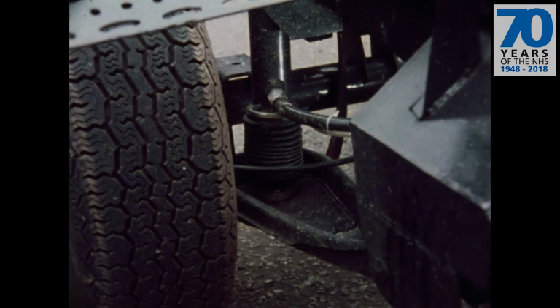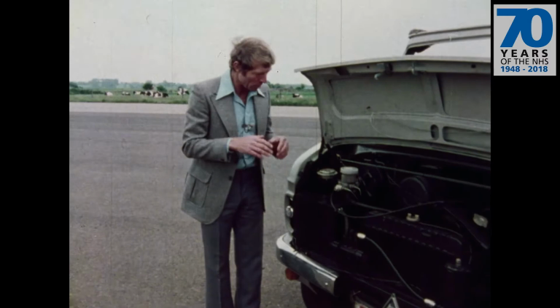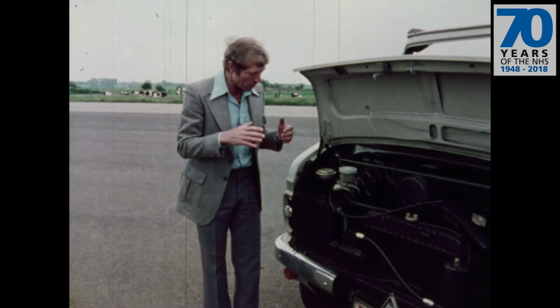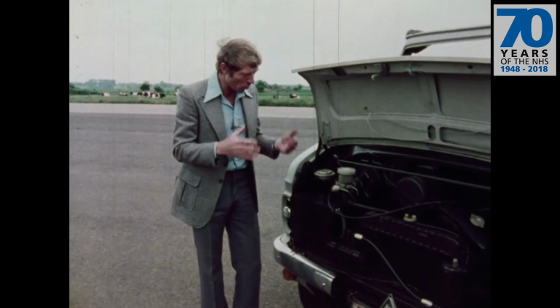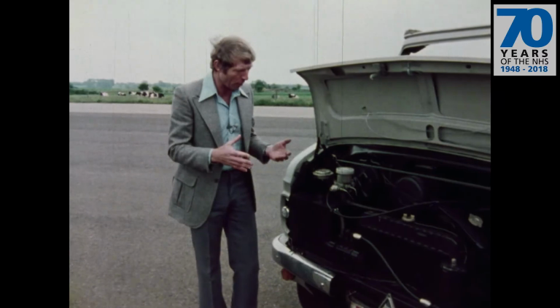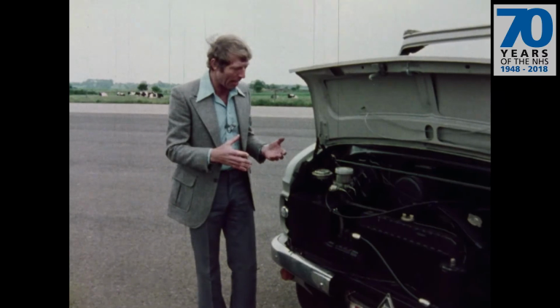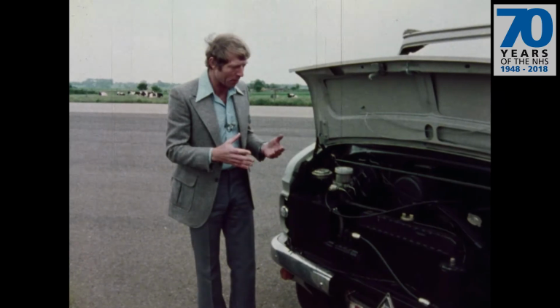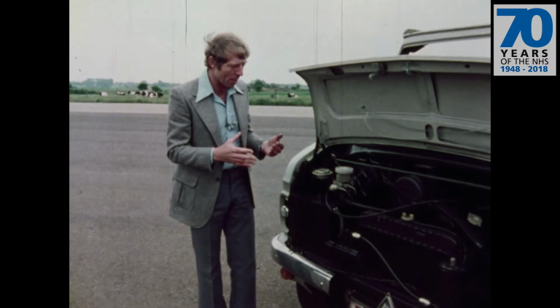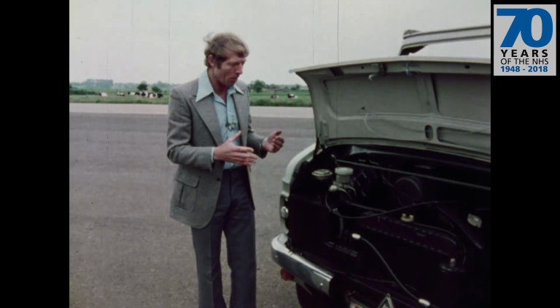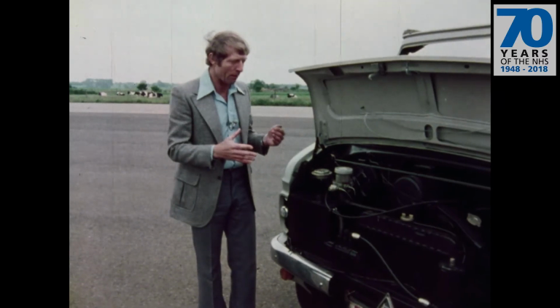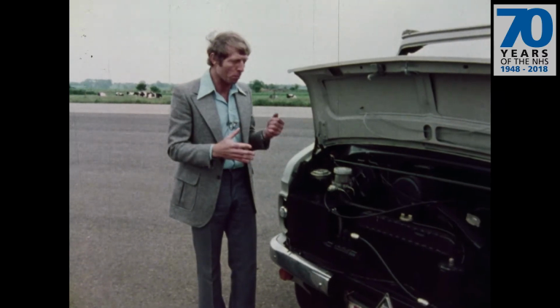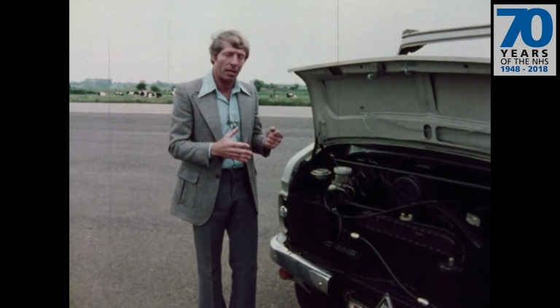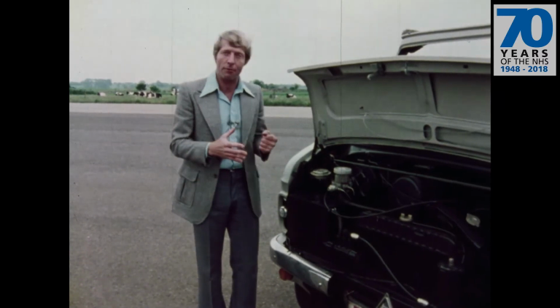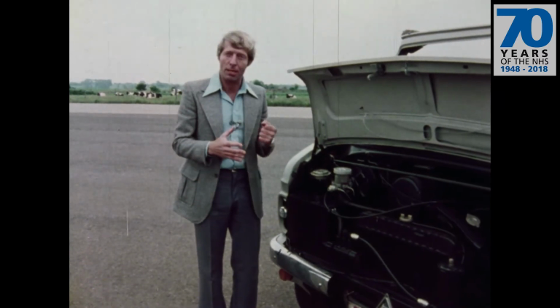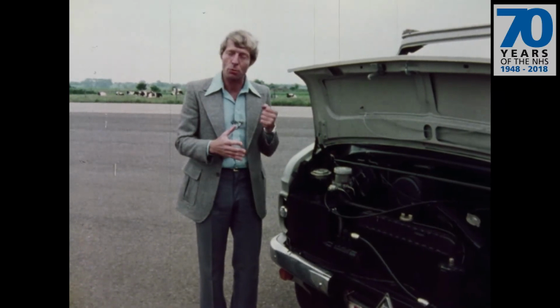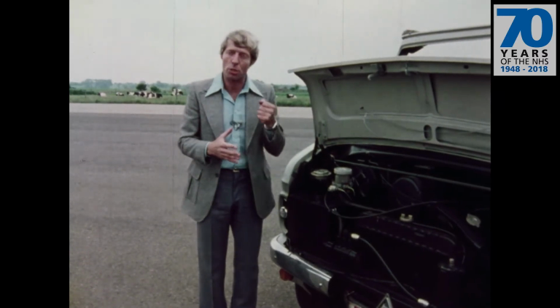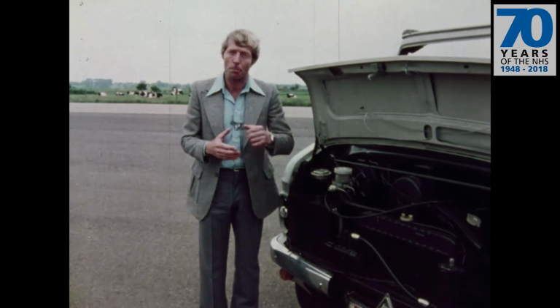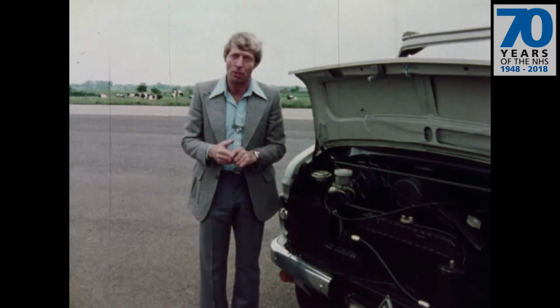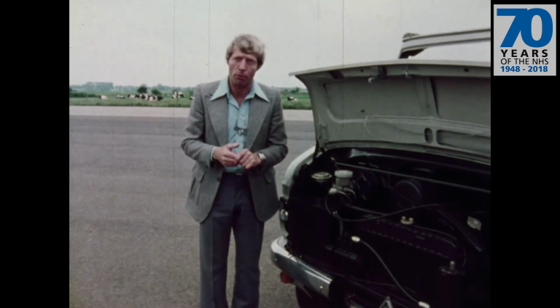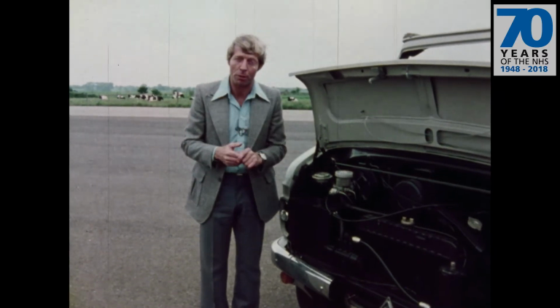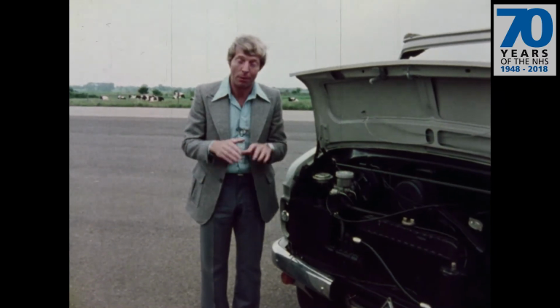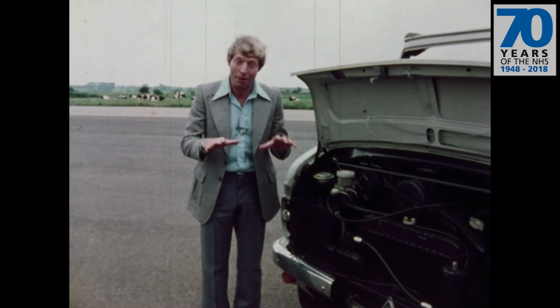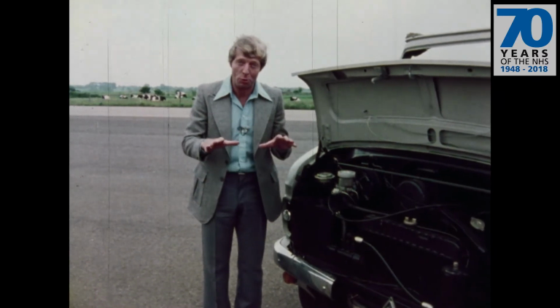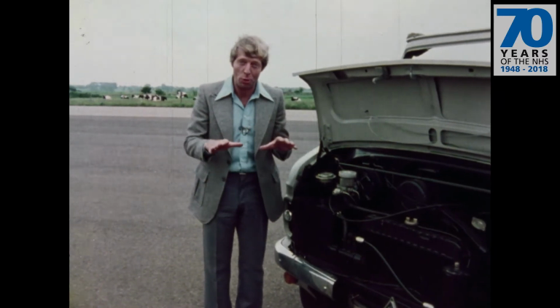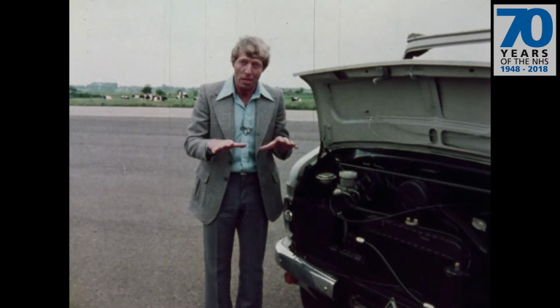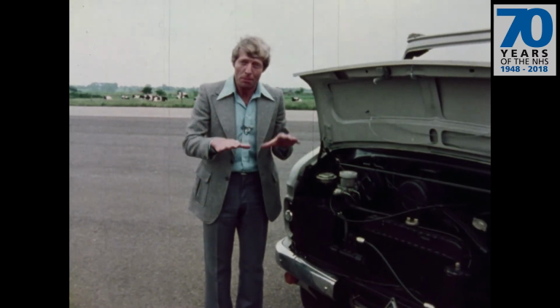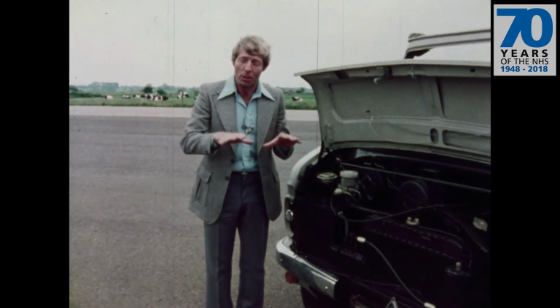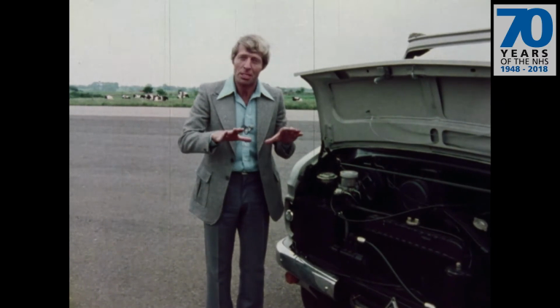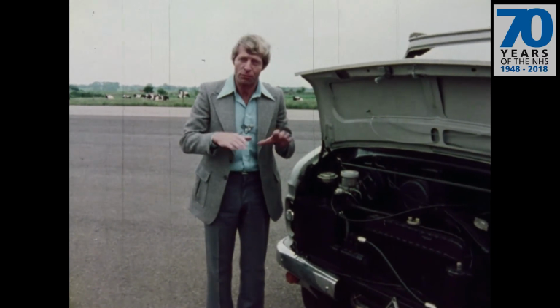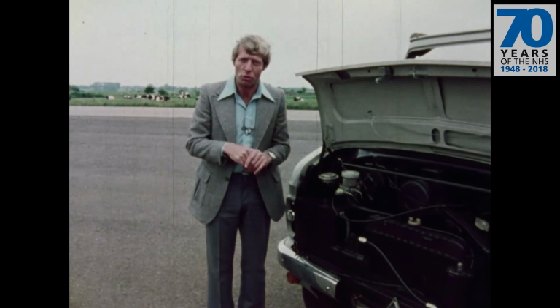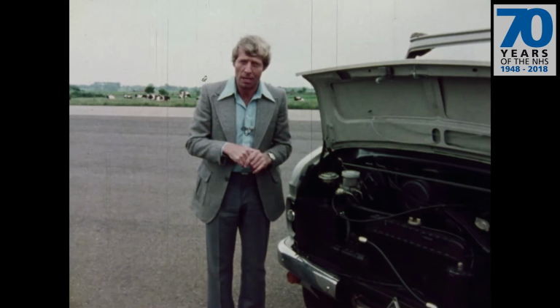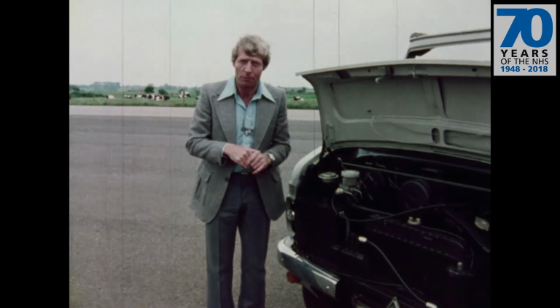The same sort of thing happens whenever you brake heavily, to stop pitching forward. In fact, whatever you do, the body stays virtually level.